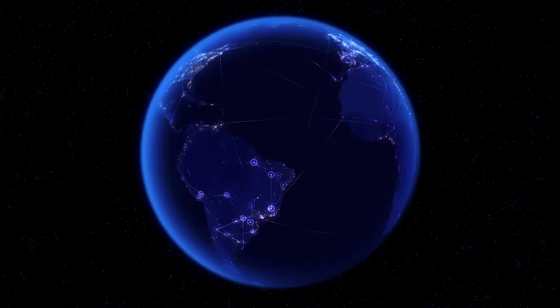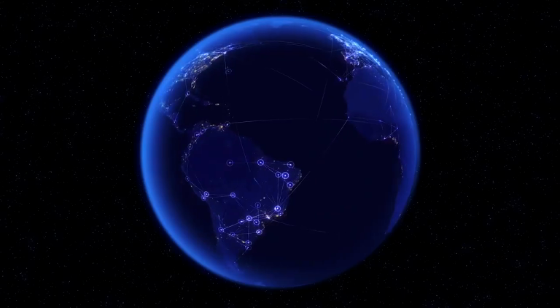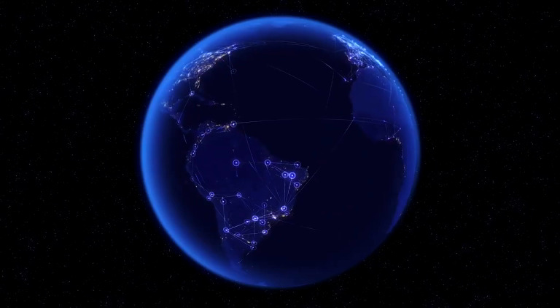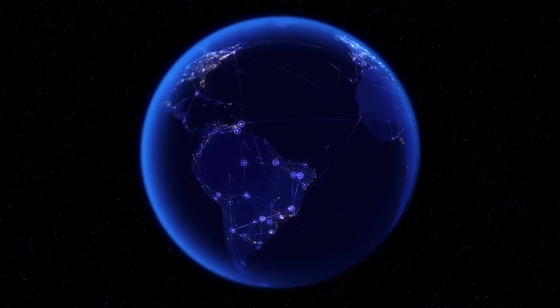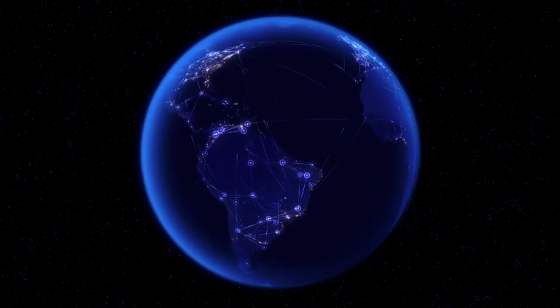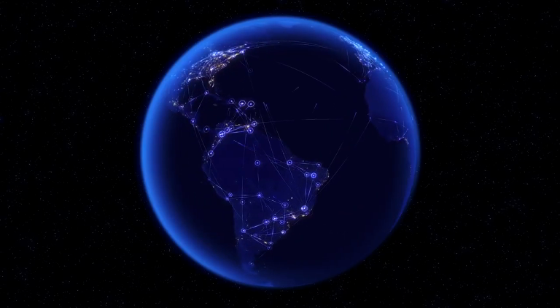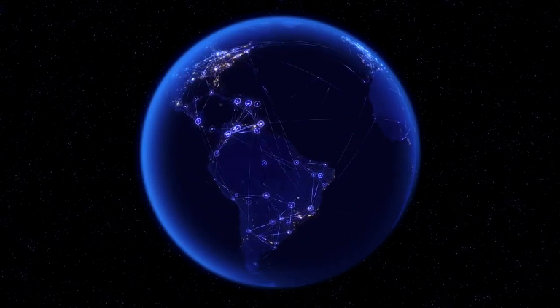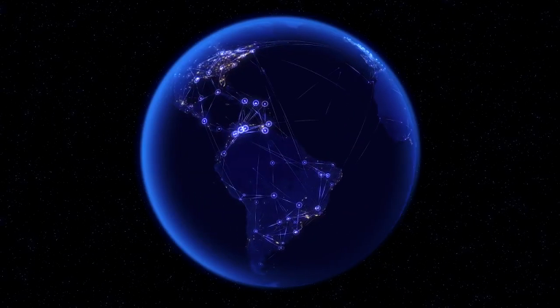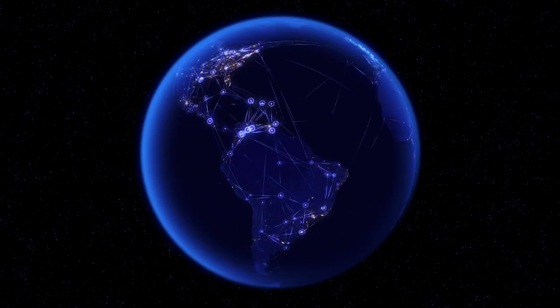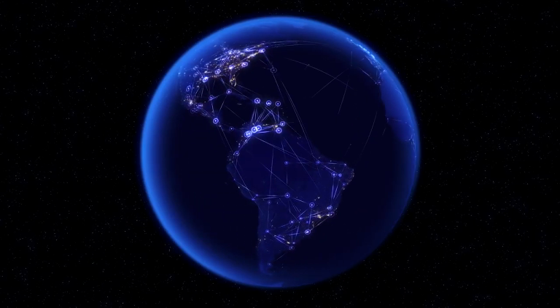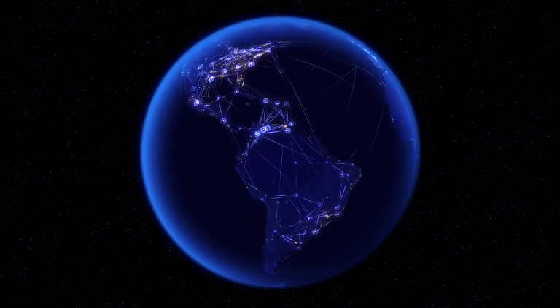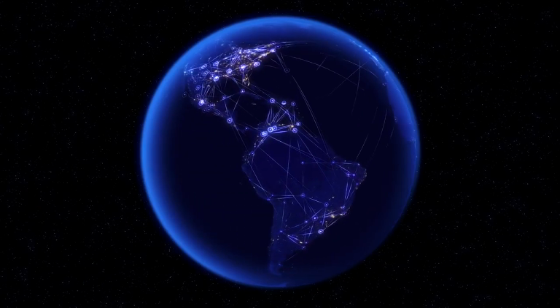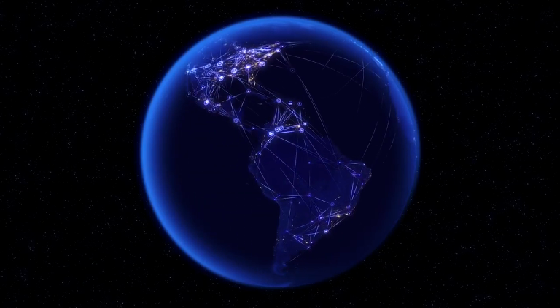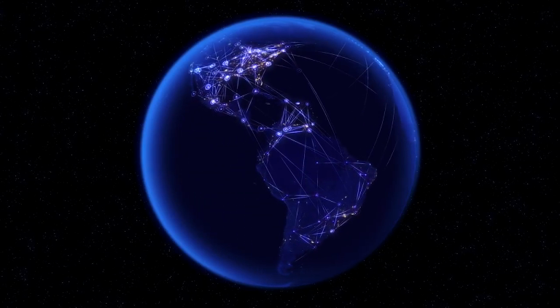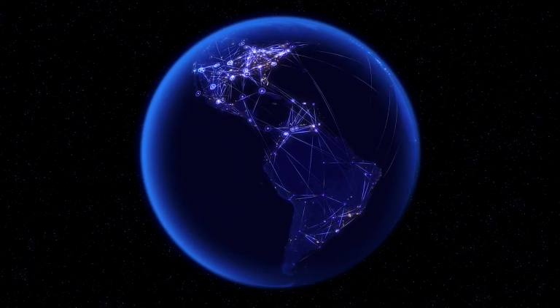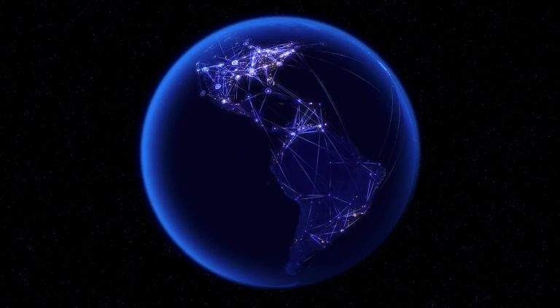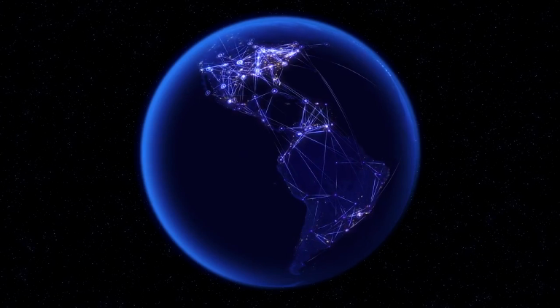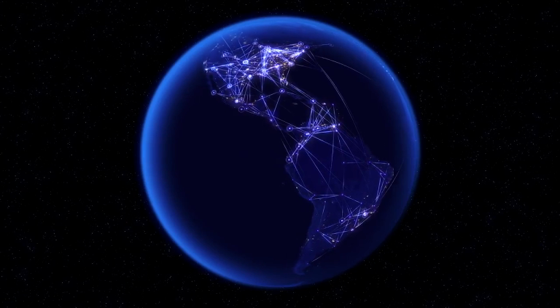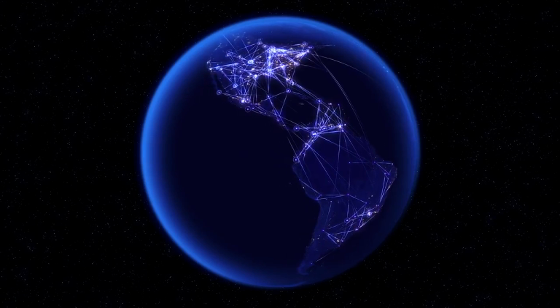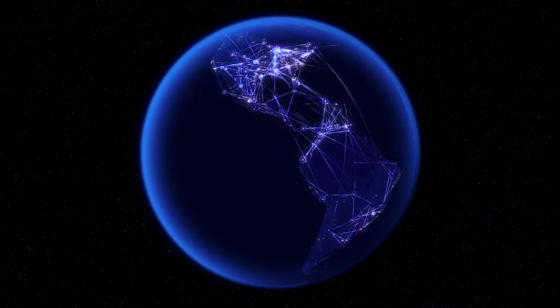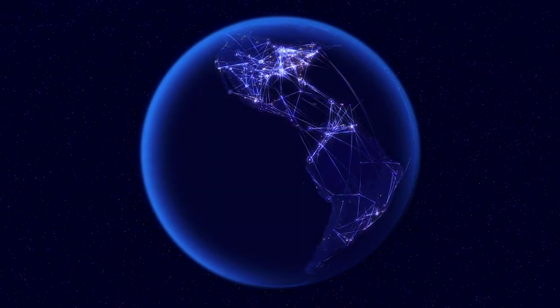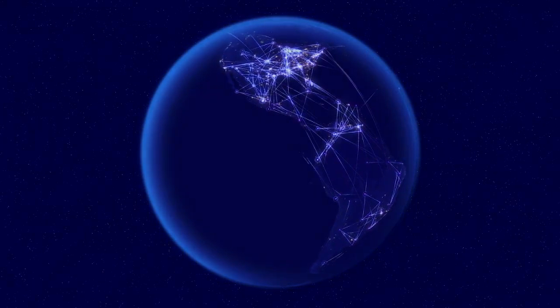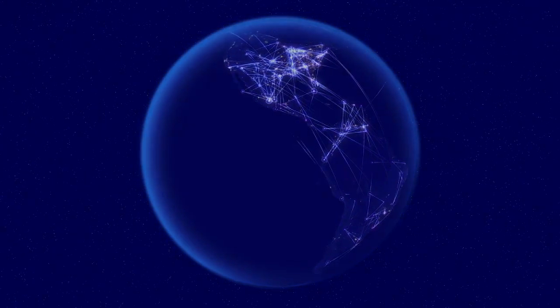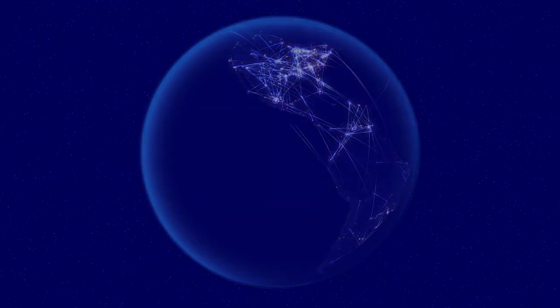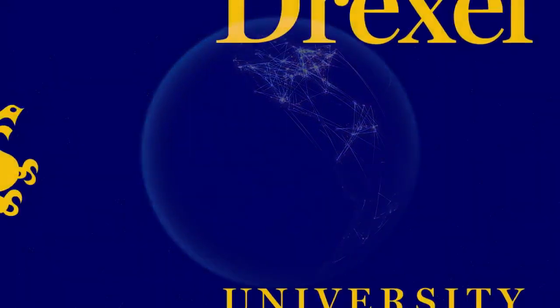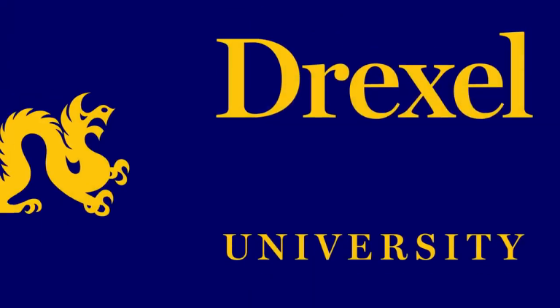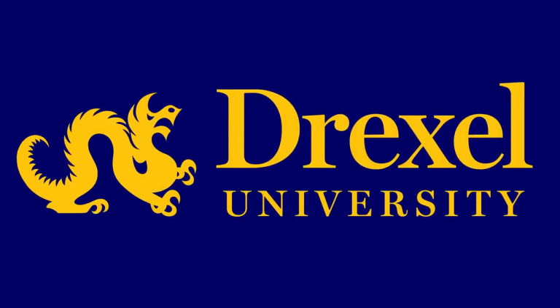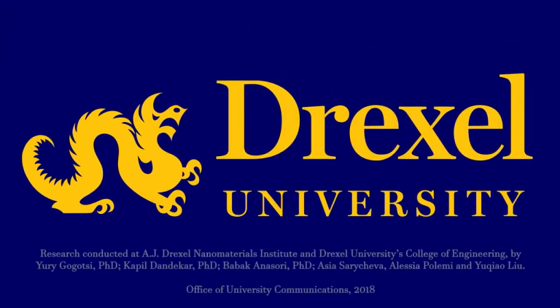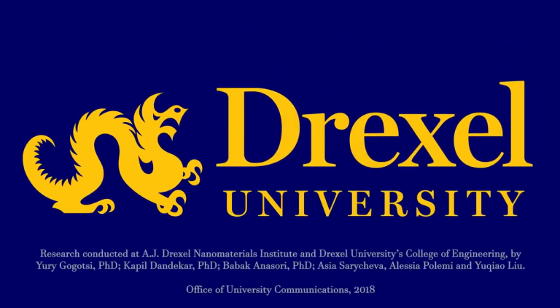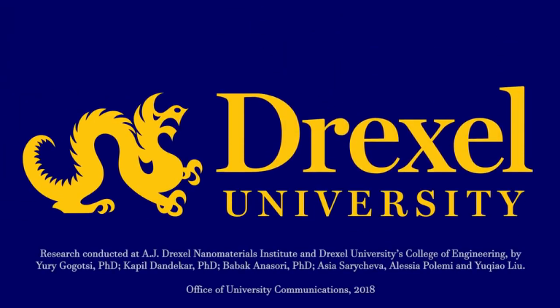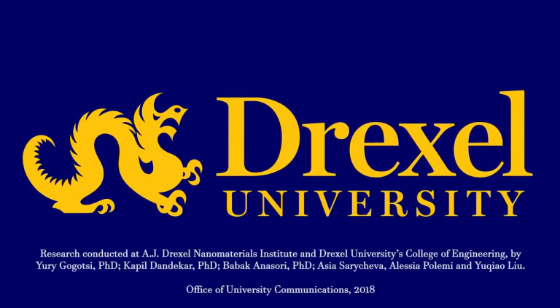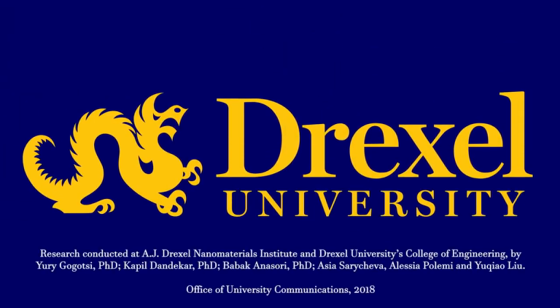This research is connecting us with the world in exciting new ways. And it's only happening at Drexel.